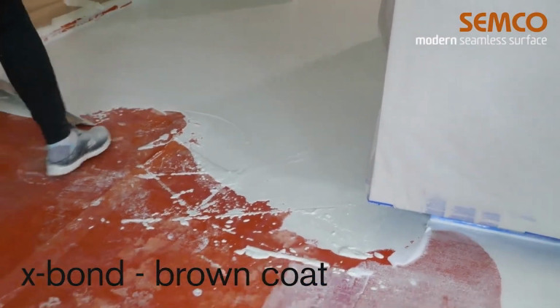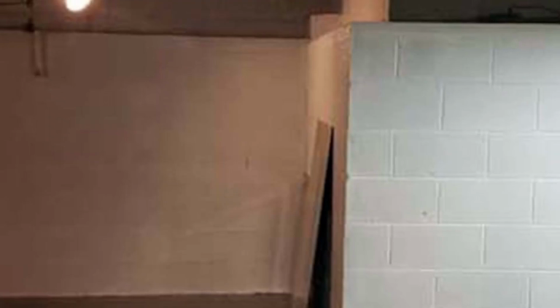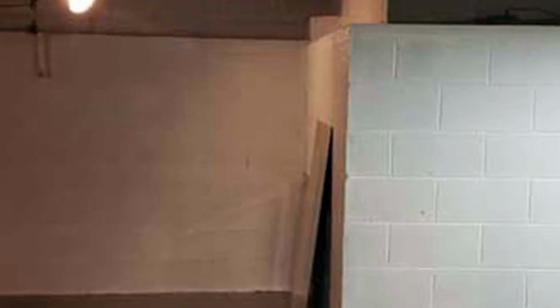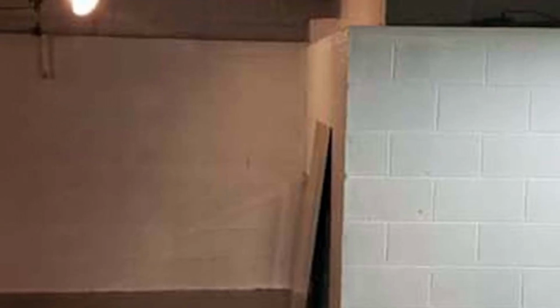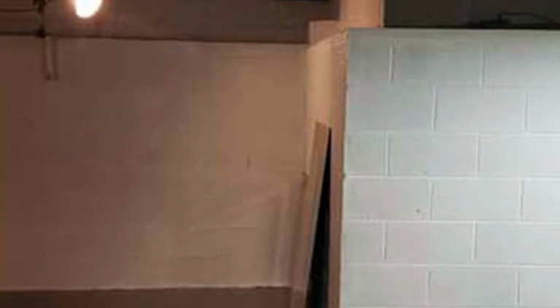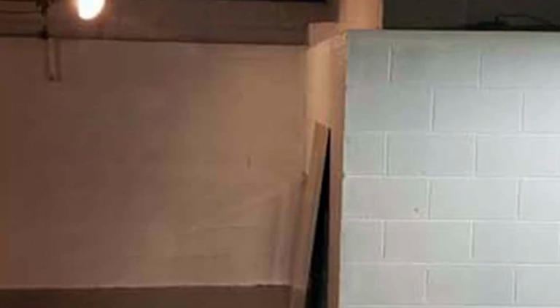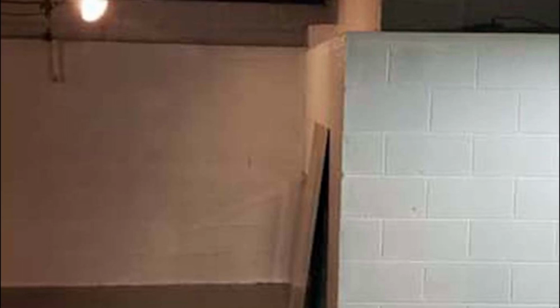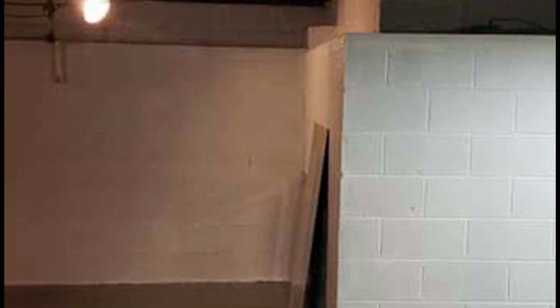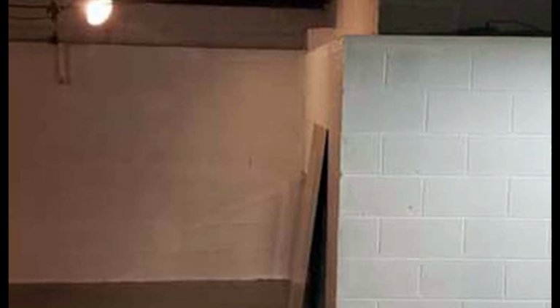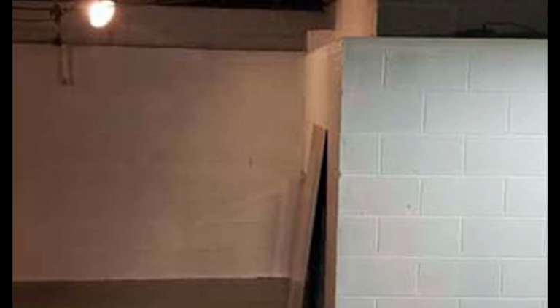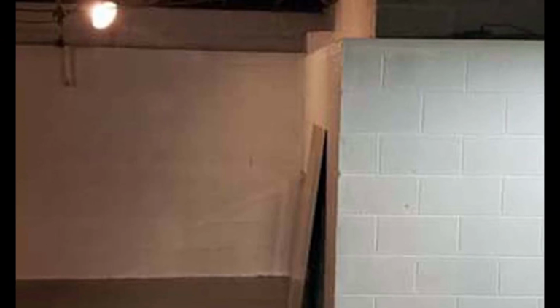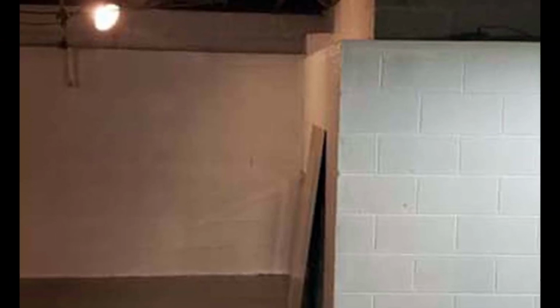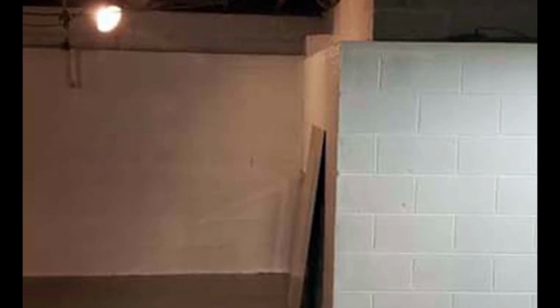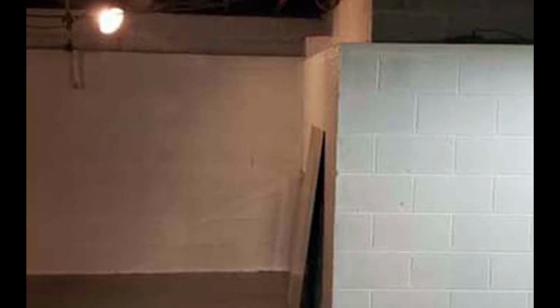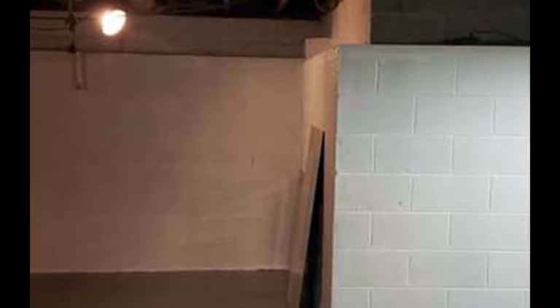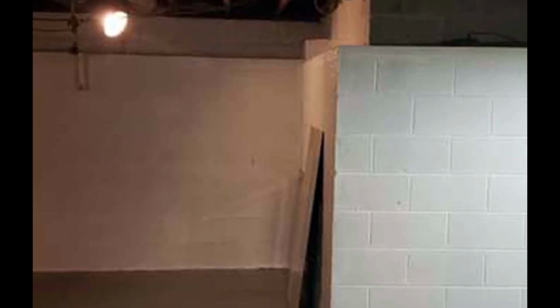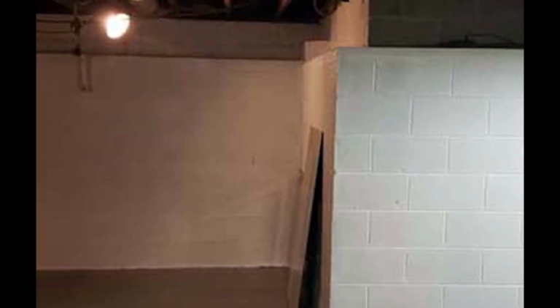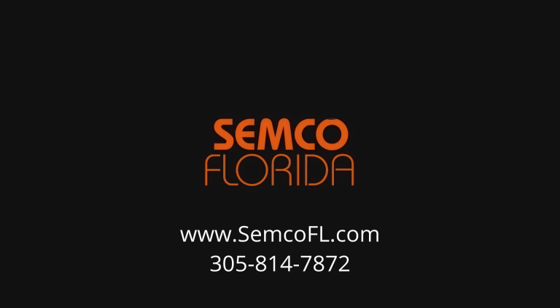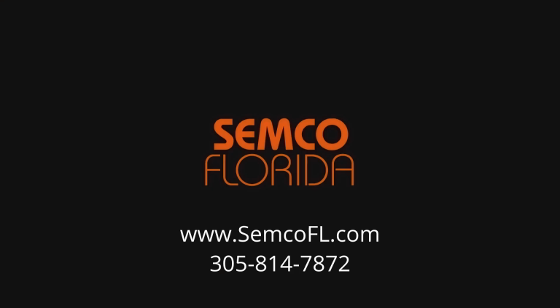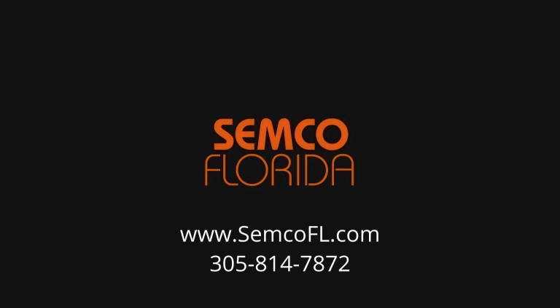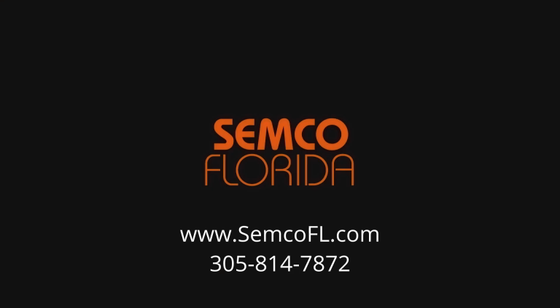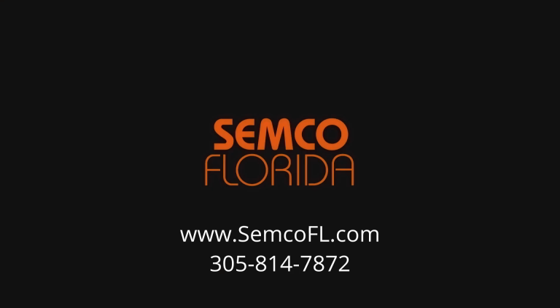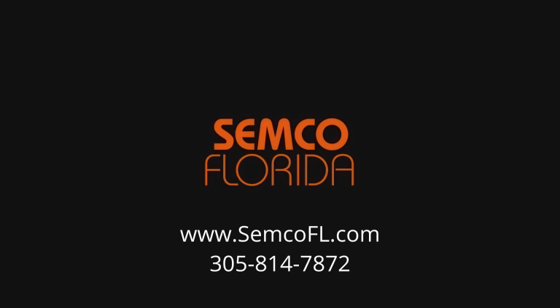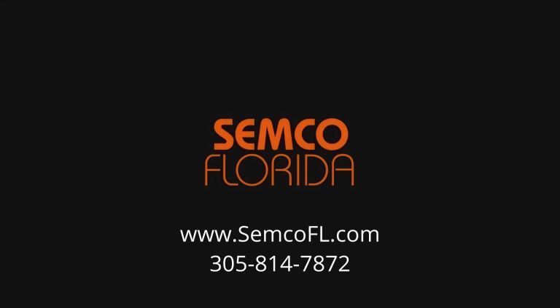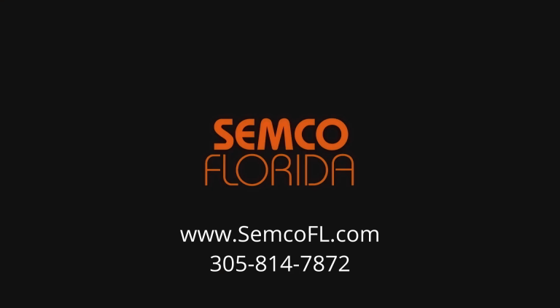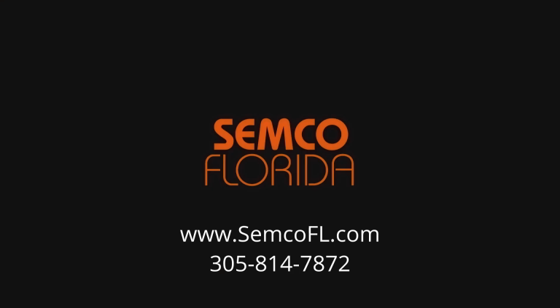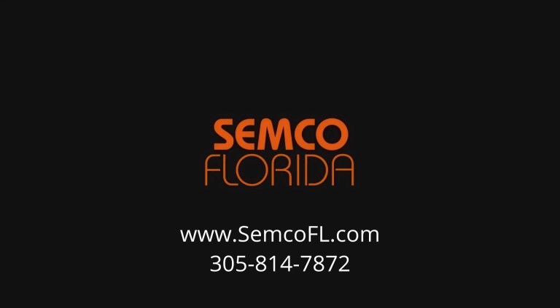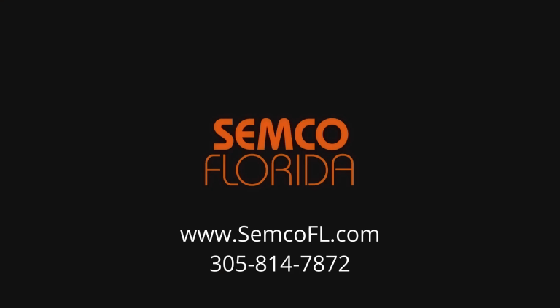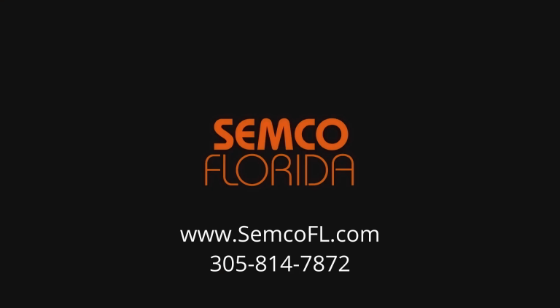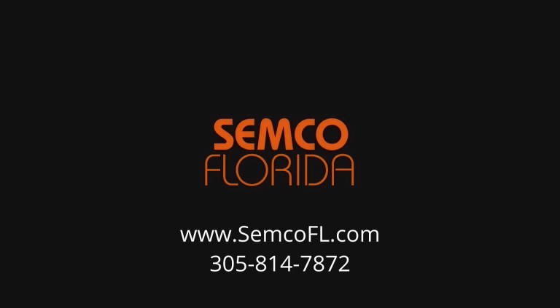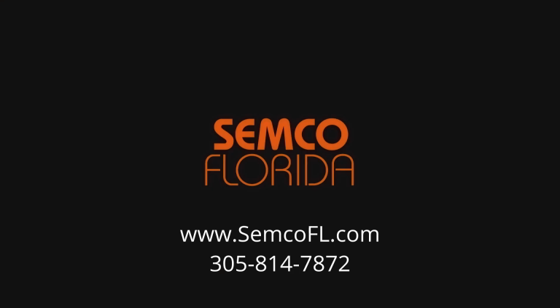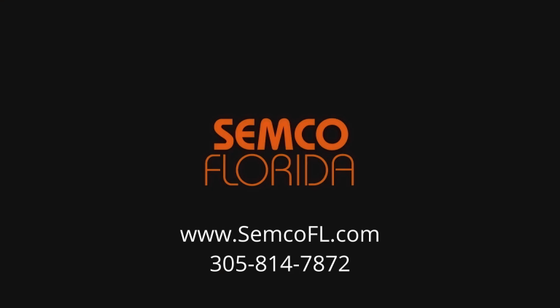To try out a sample or get more information, contact us at semcofl.com.